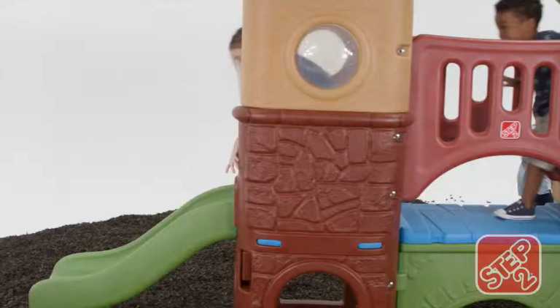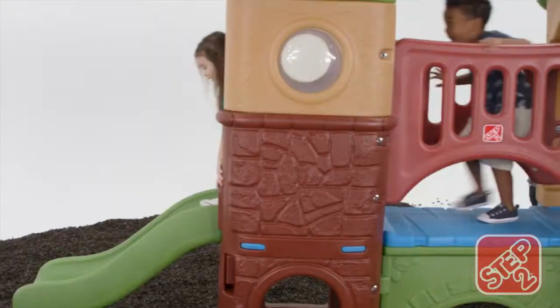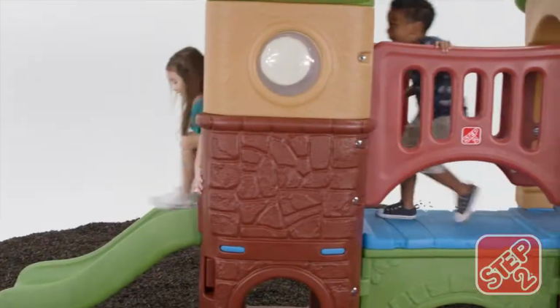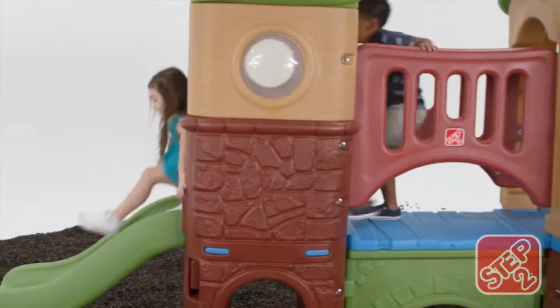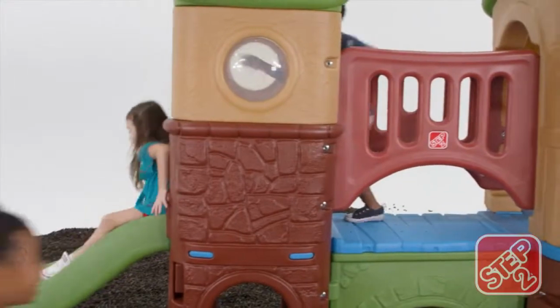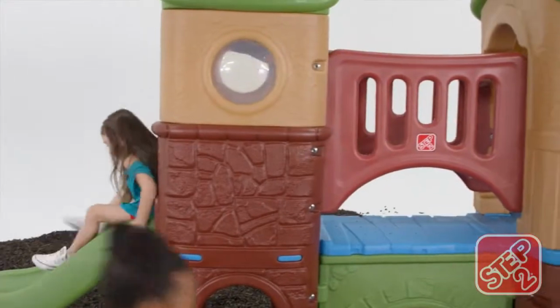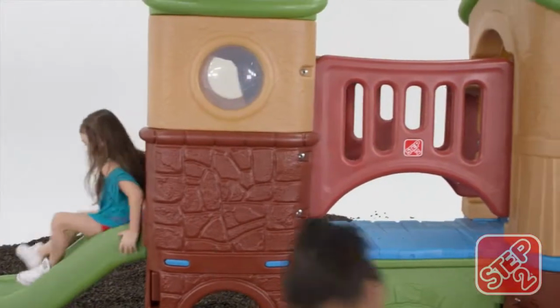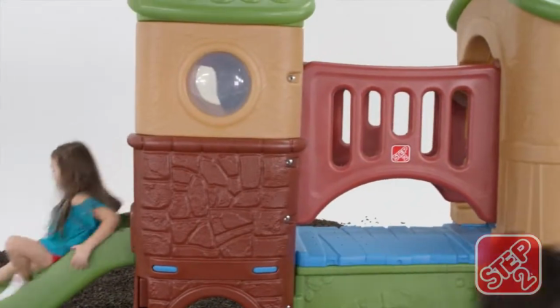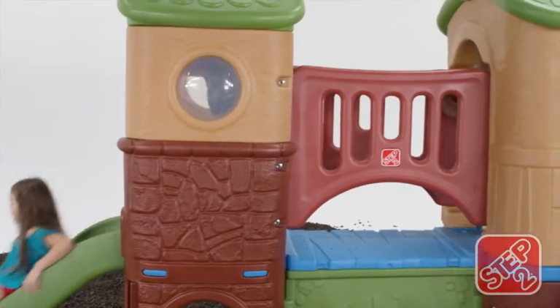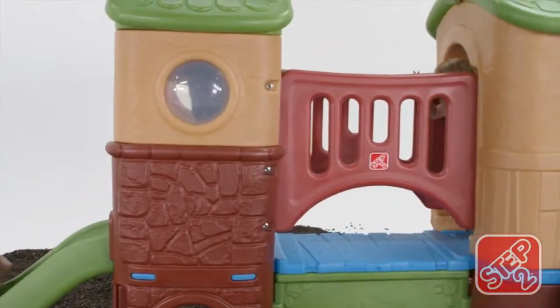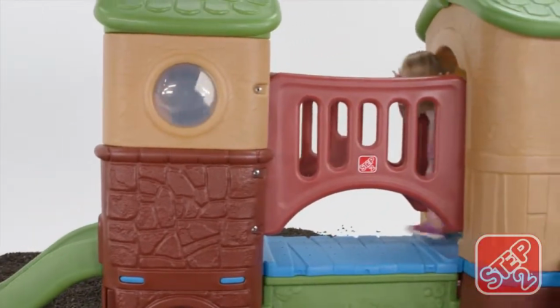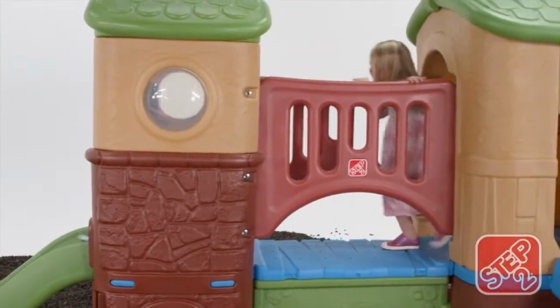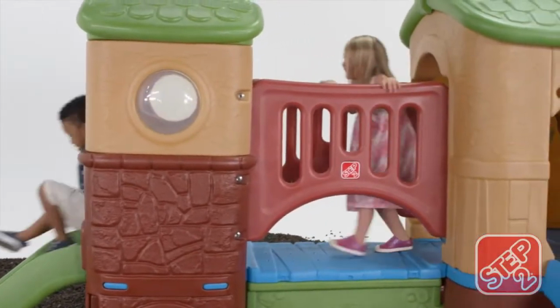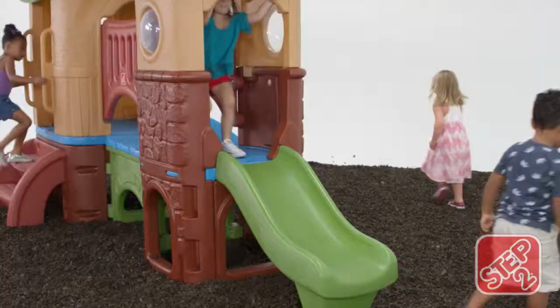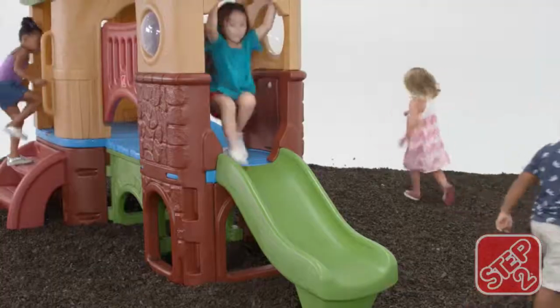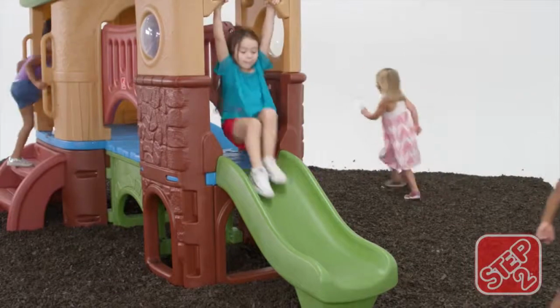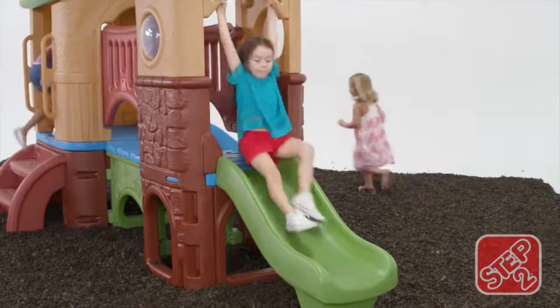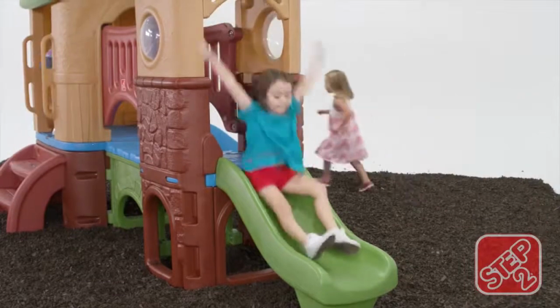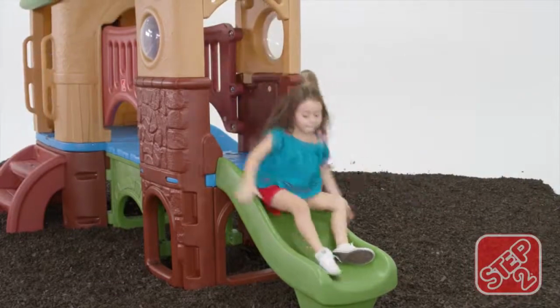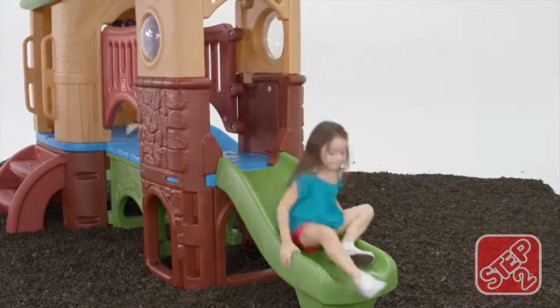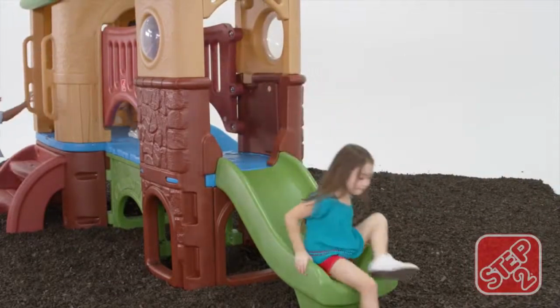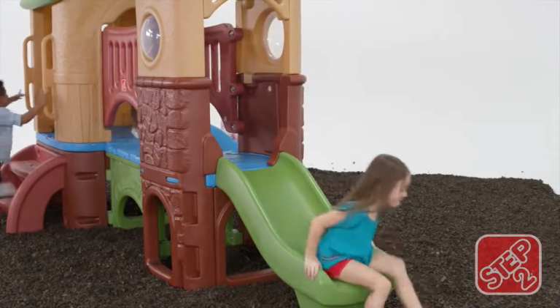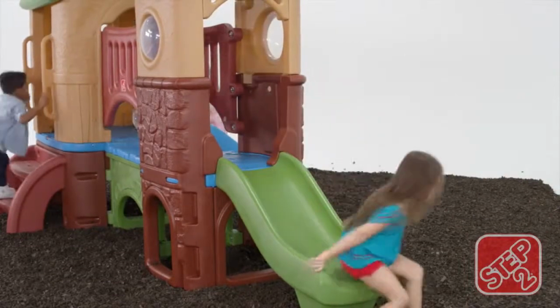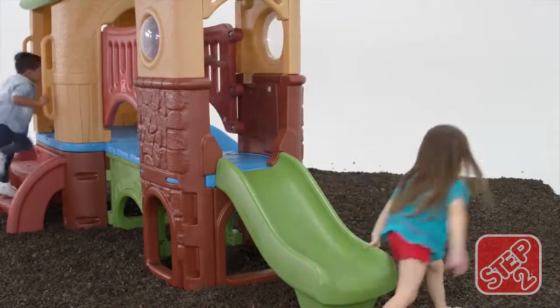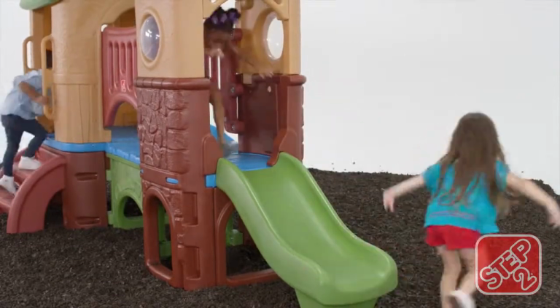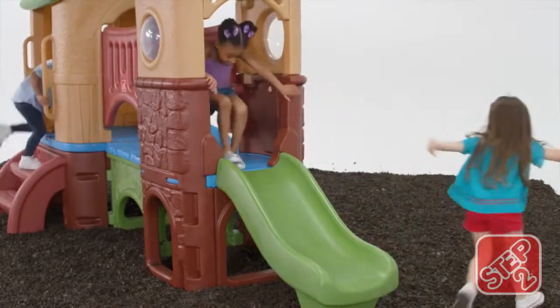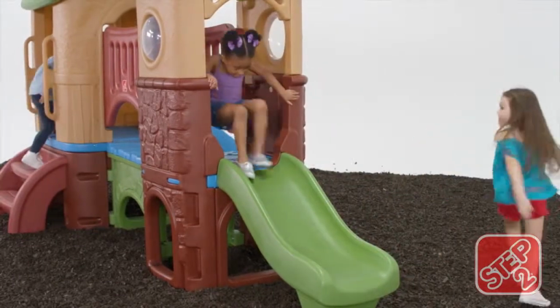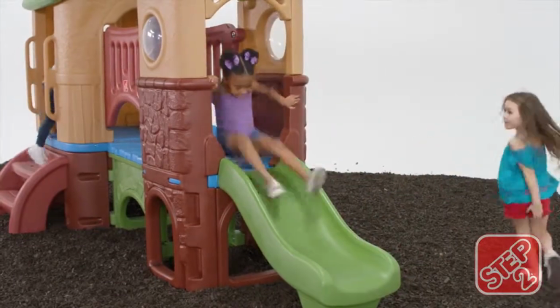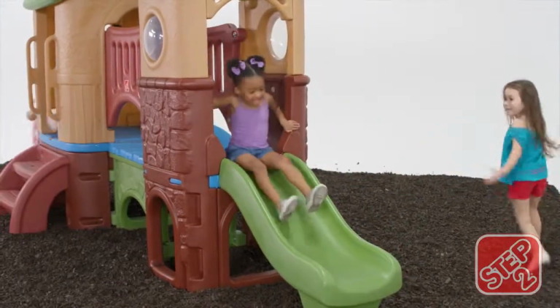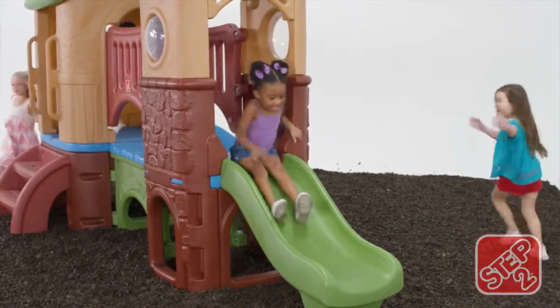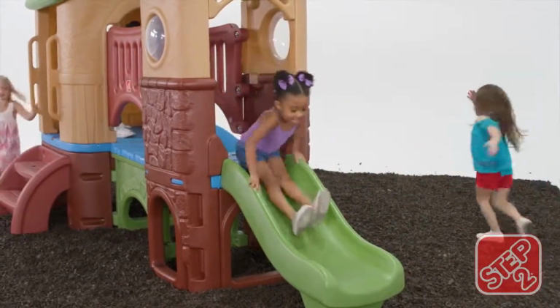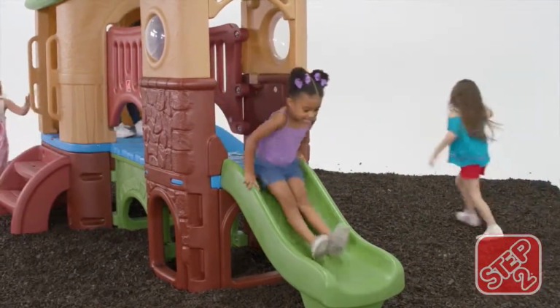Scurry on over to the second clubhouse and zip down the slide for a quick way back down to the ground.